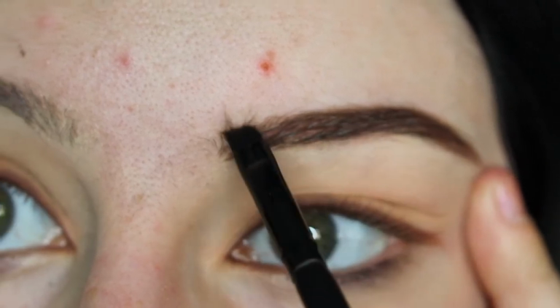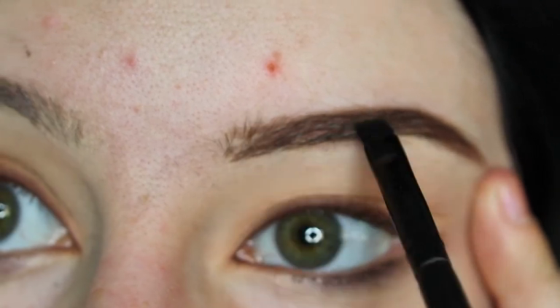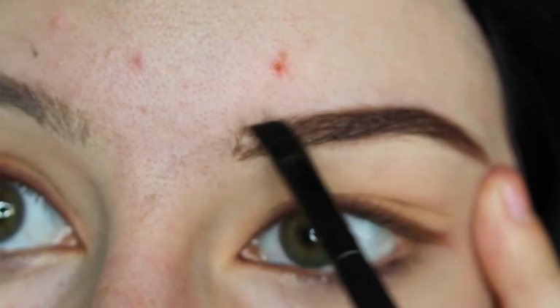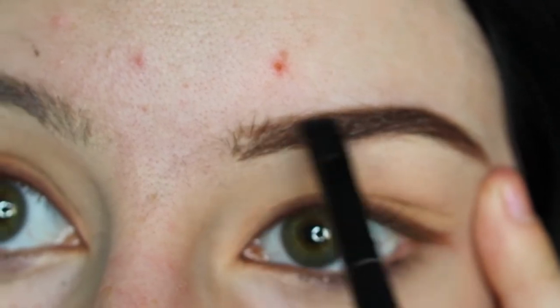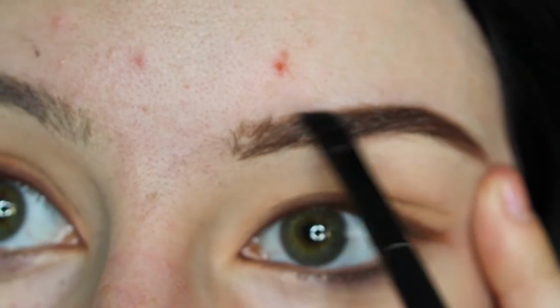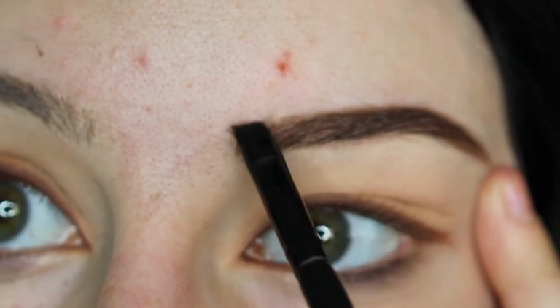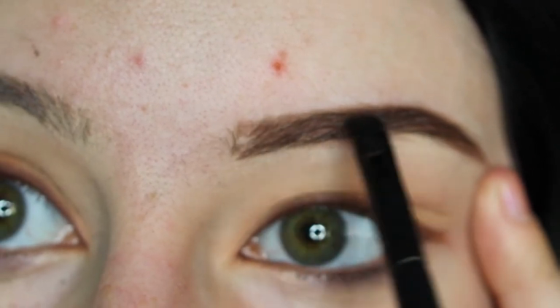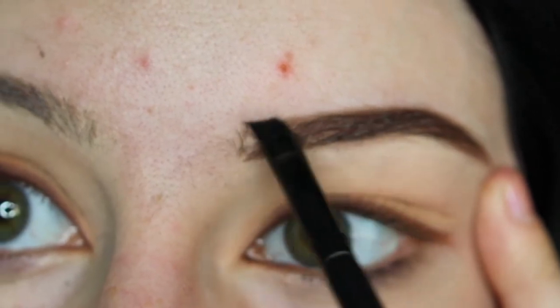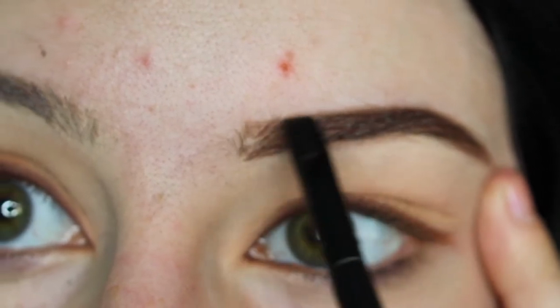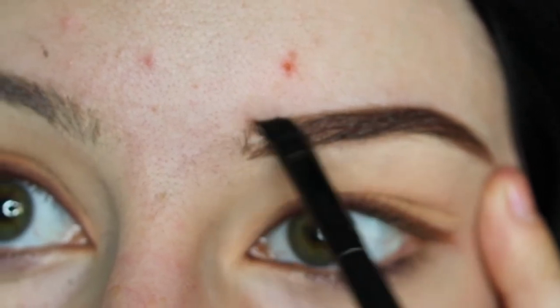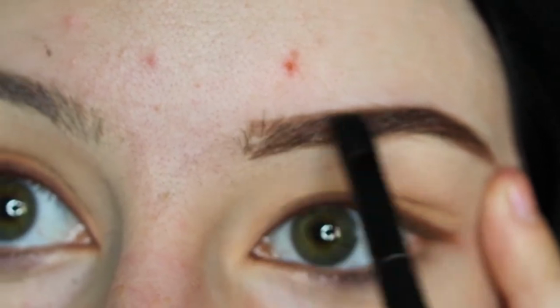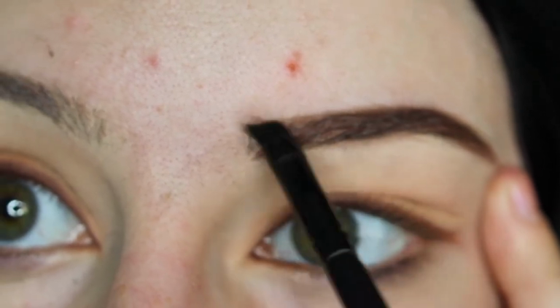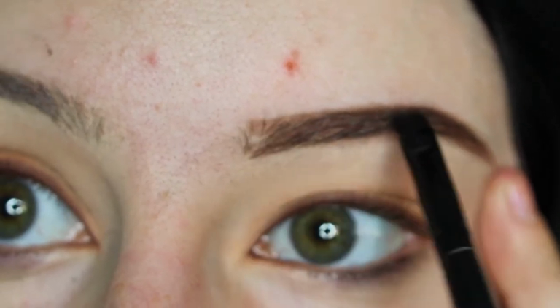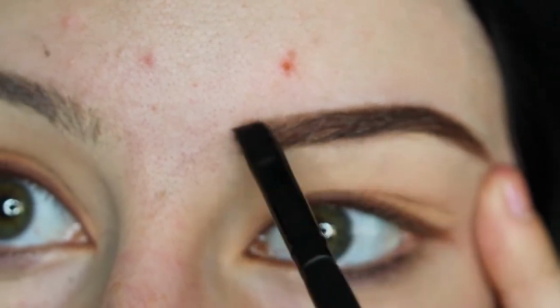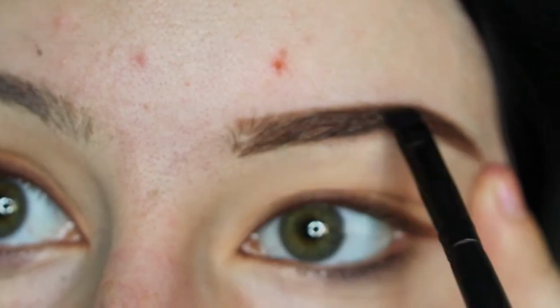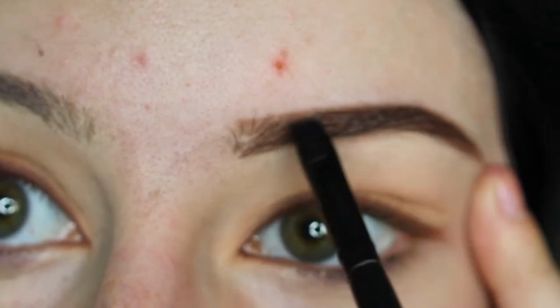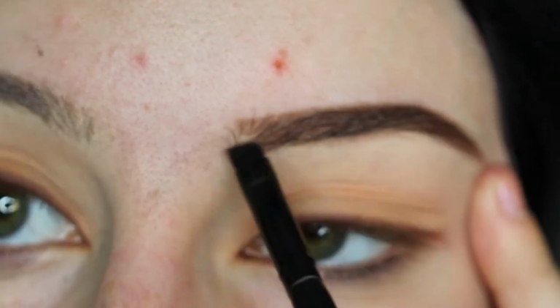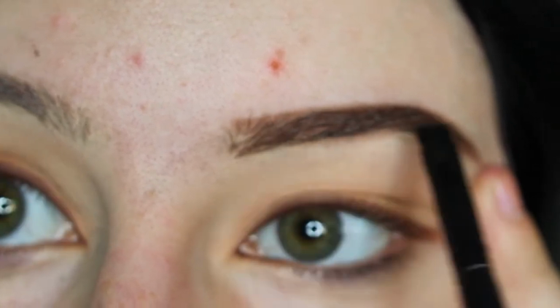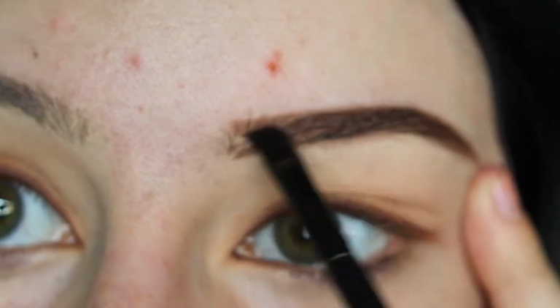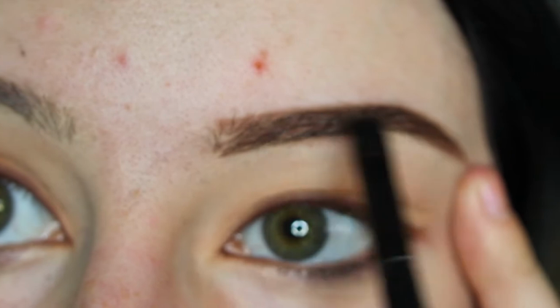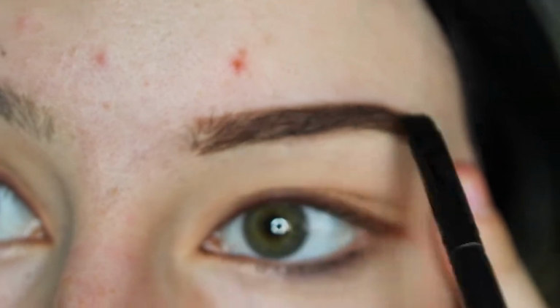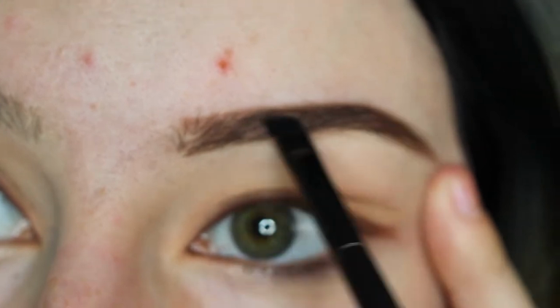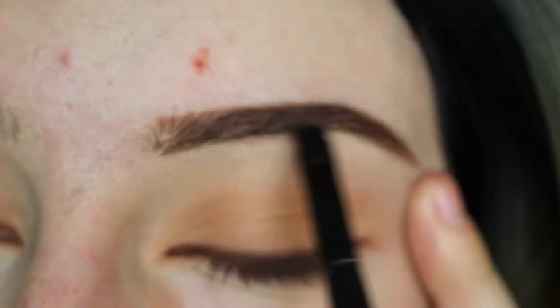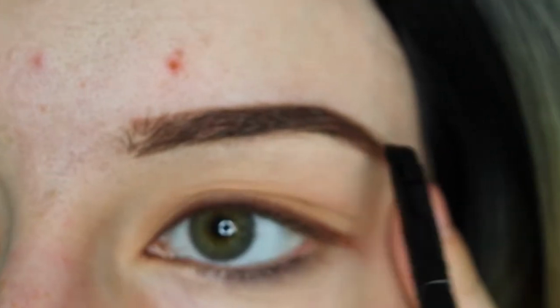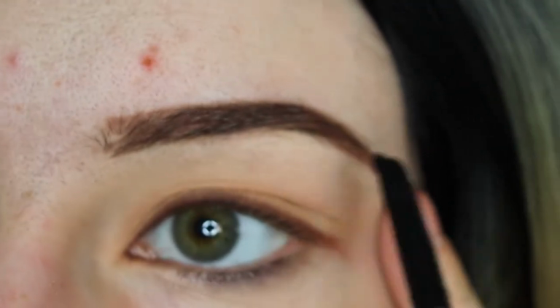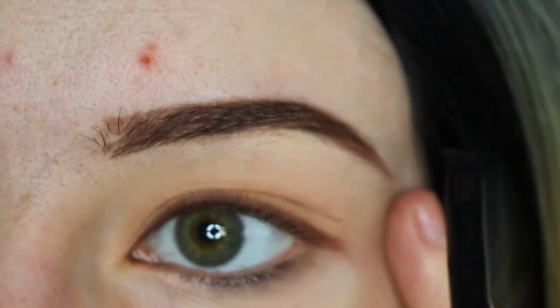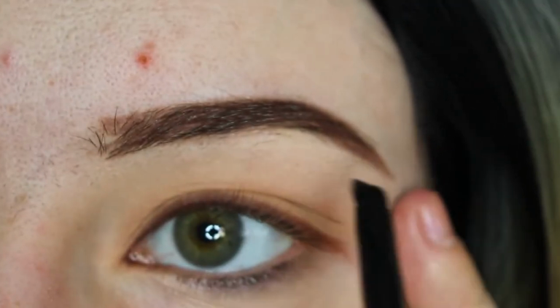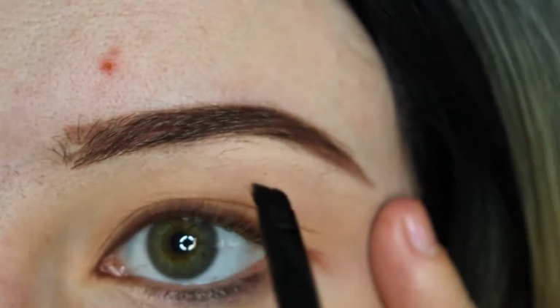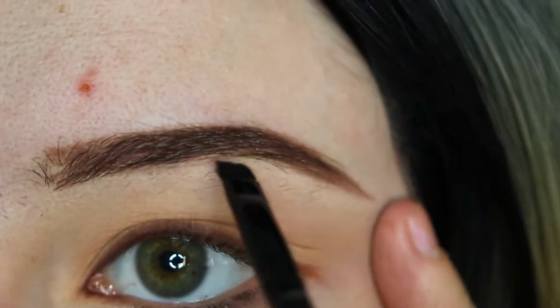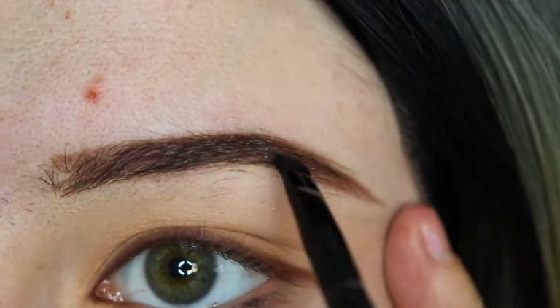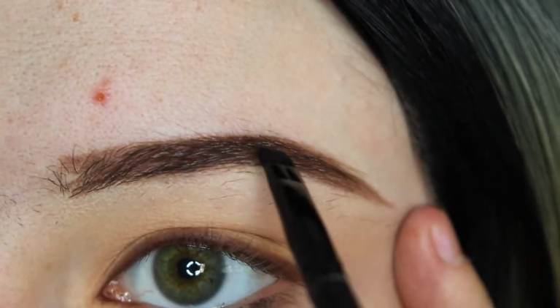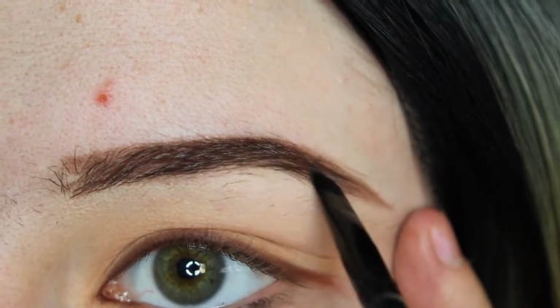Notice the breakout on my forehead — it's a struggle these days to keep my skin clear.